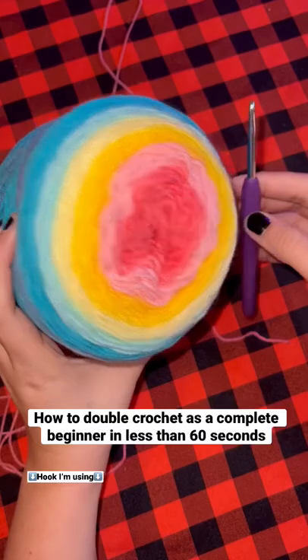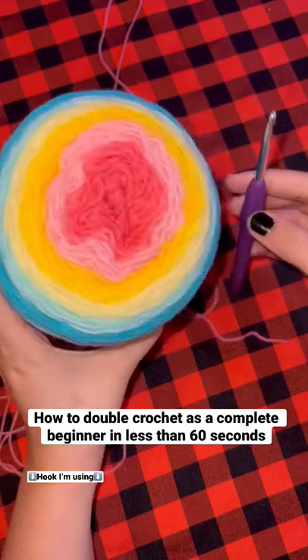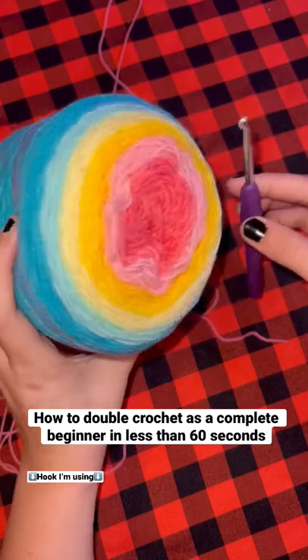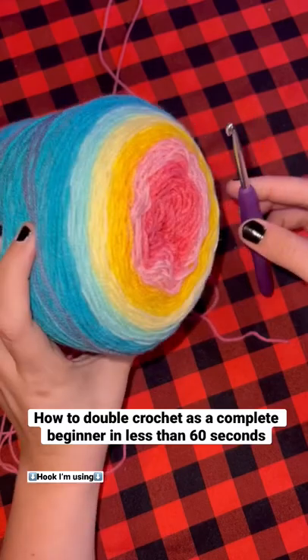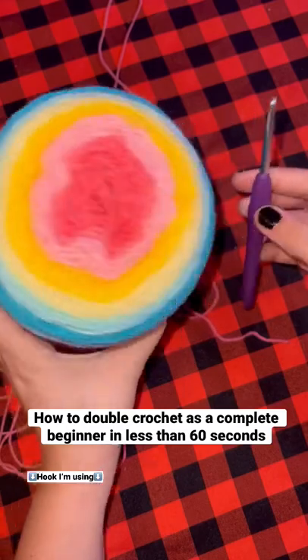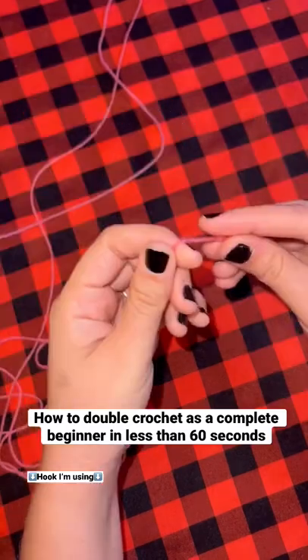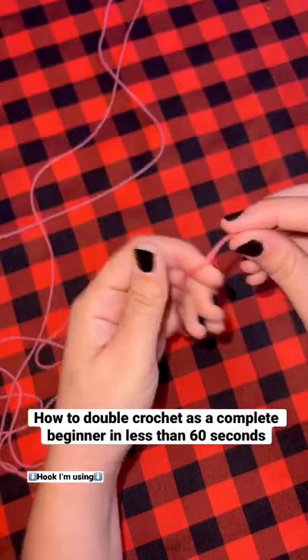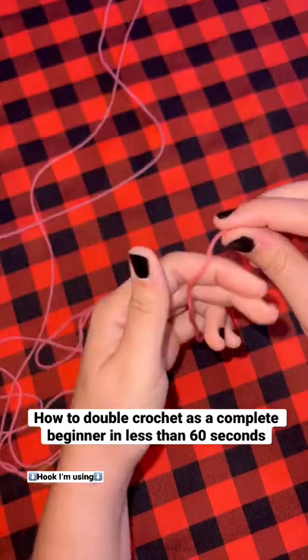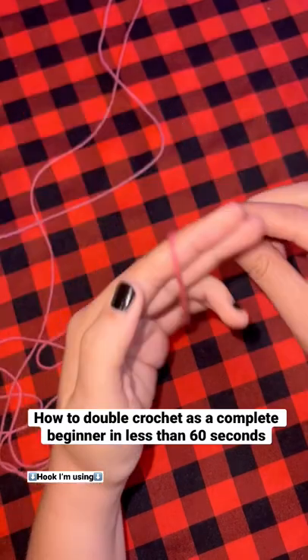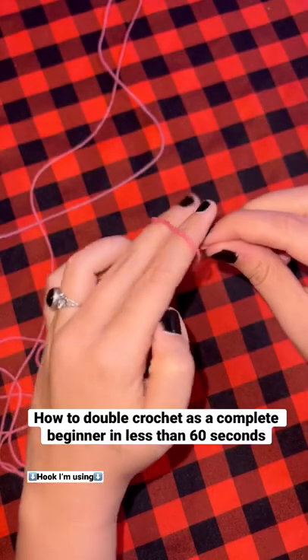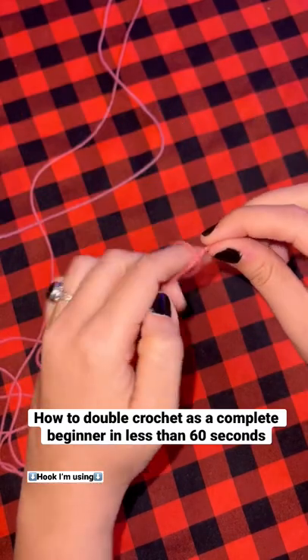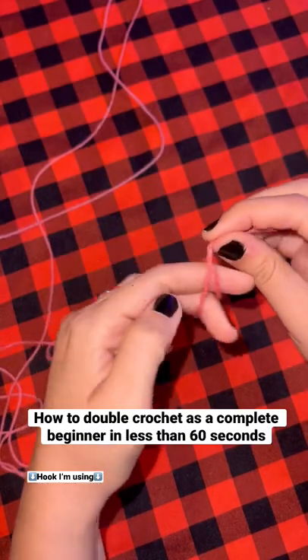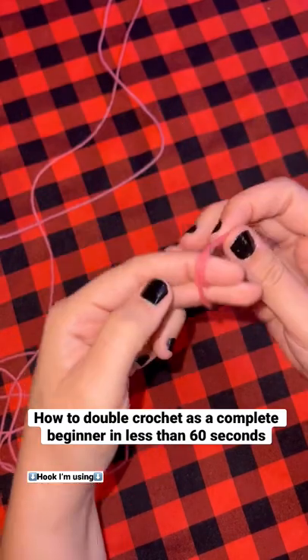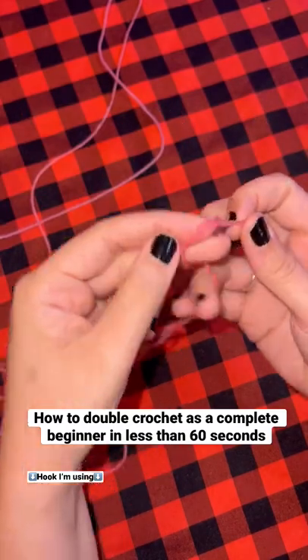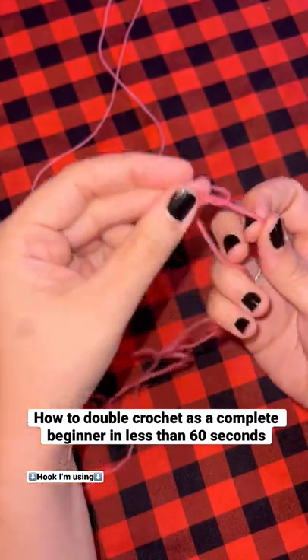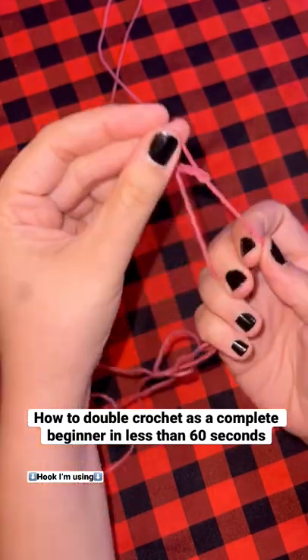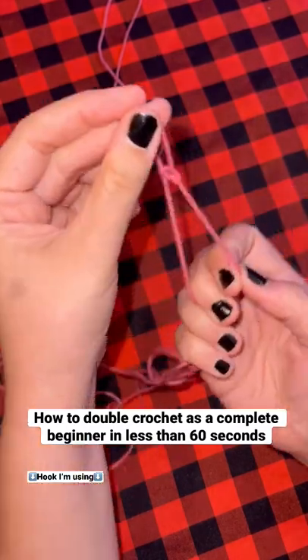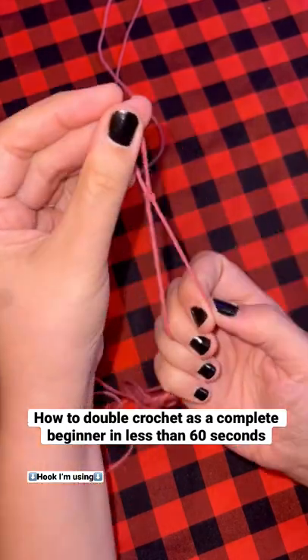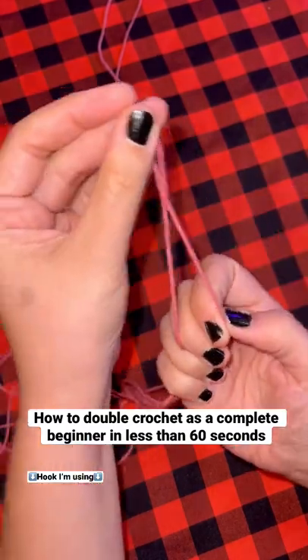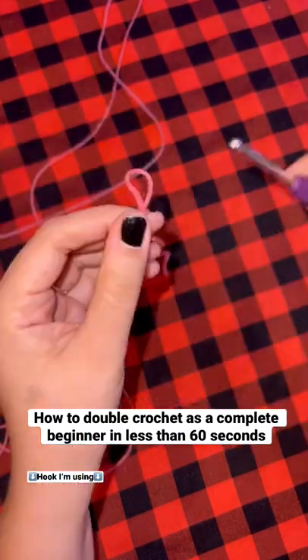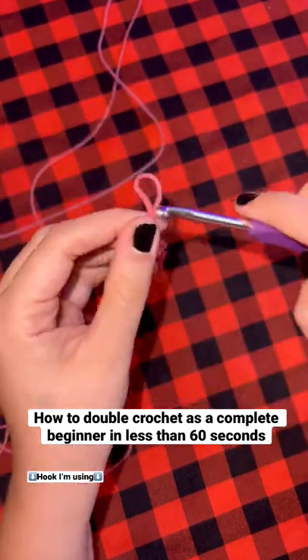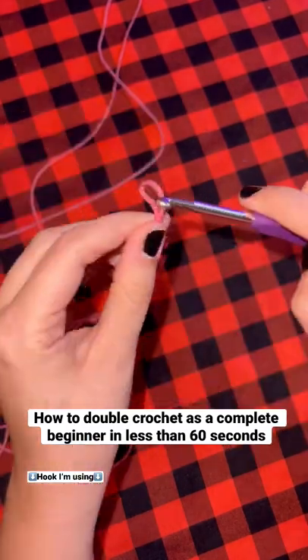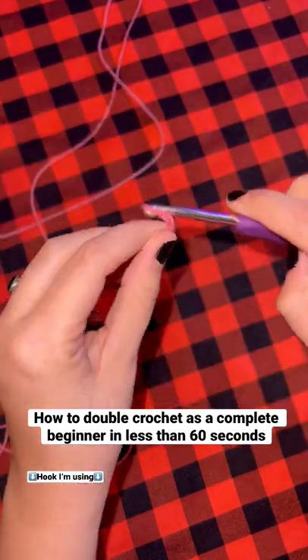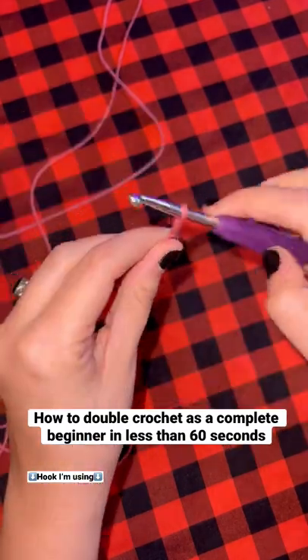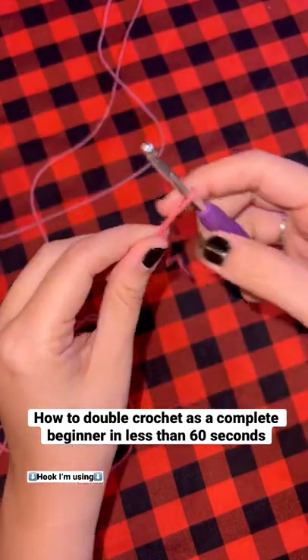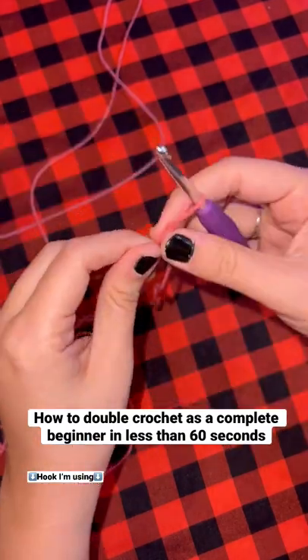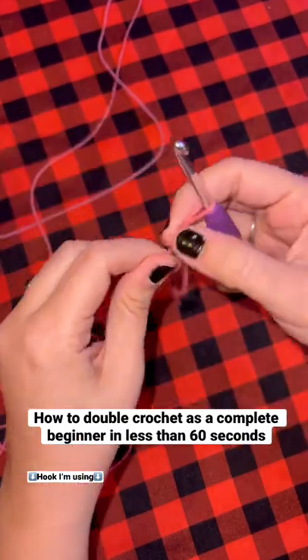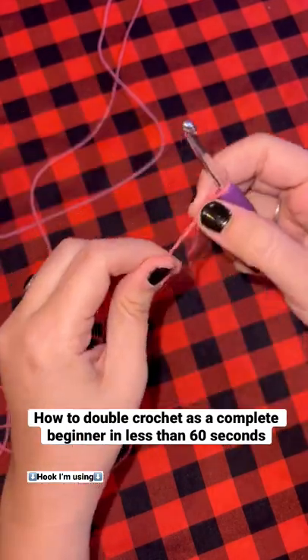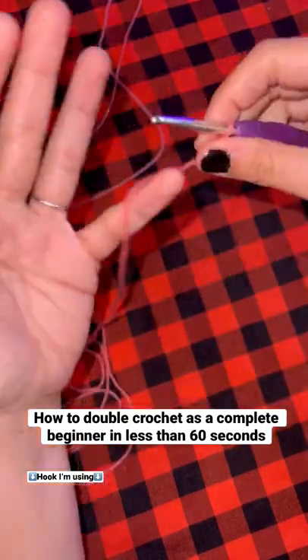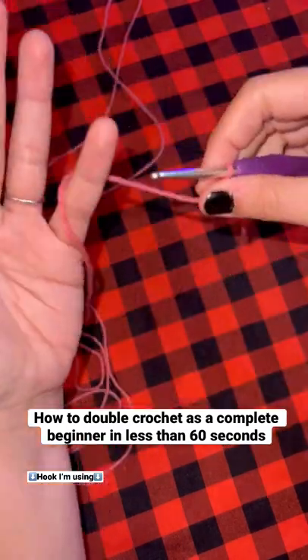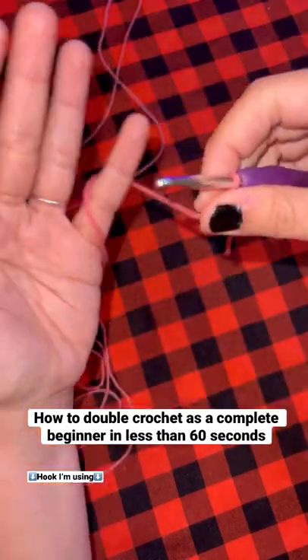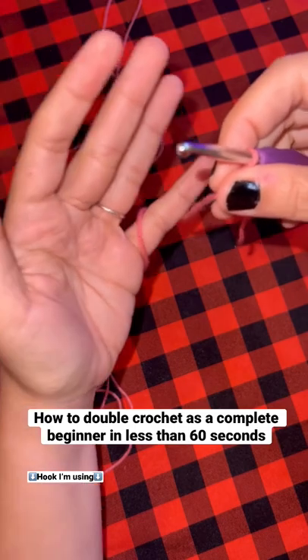How to double crochet in less than 60 seconds as a complete beginner. Start by making a slipknot and then put your crochet hook through.